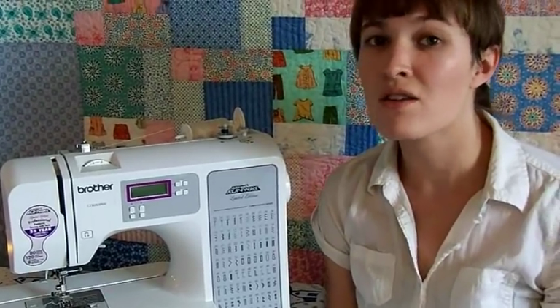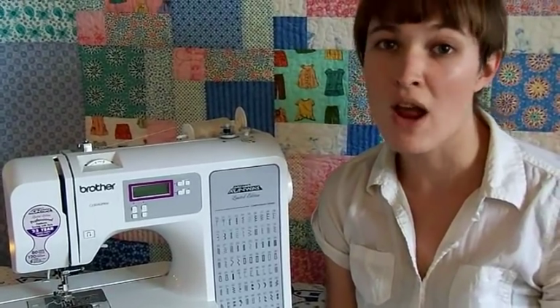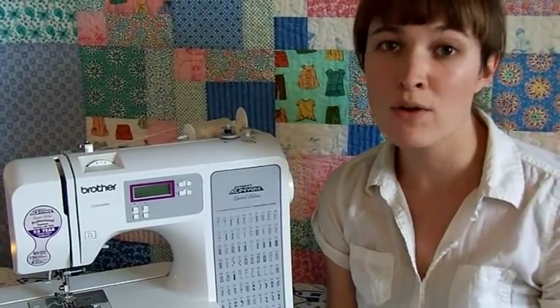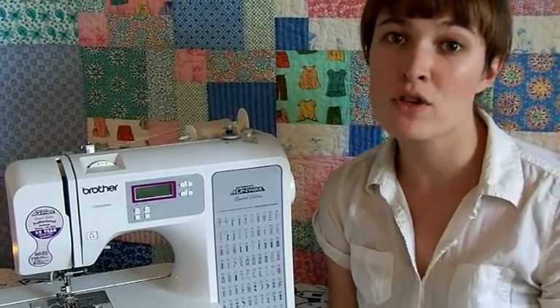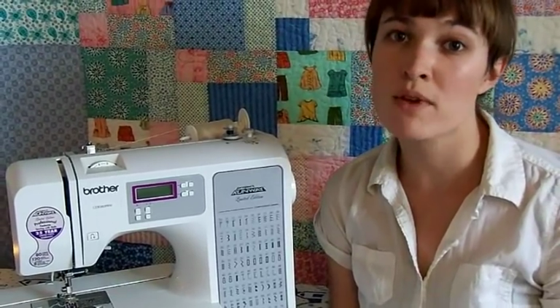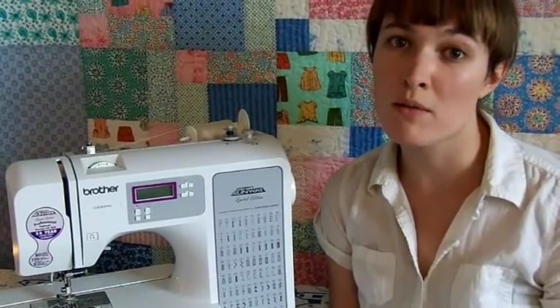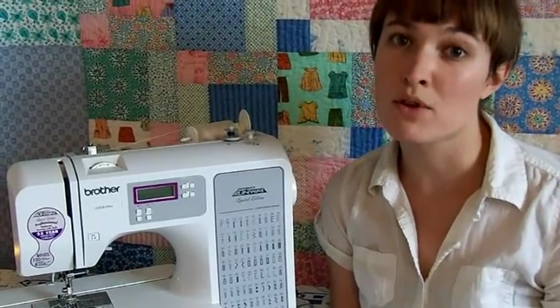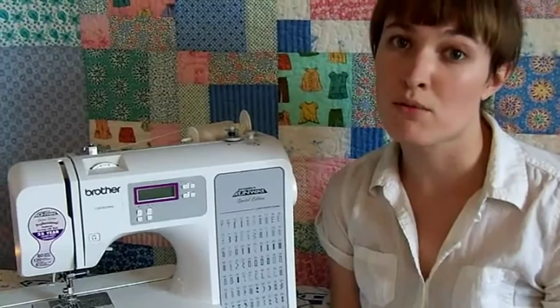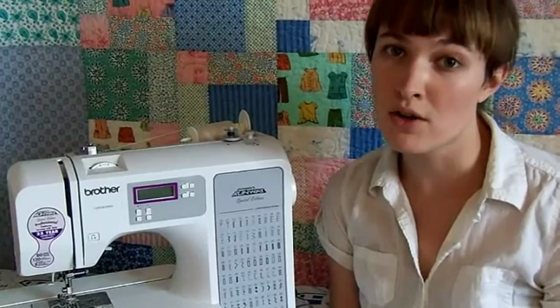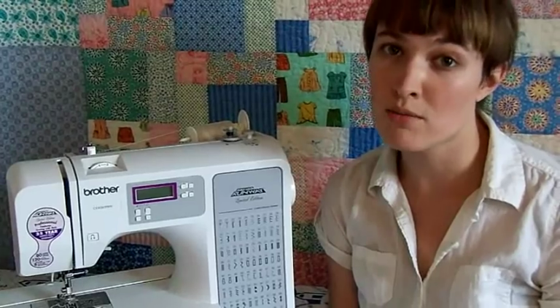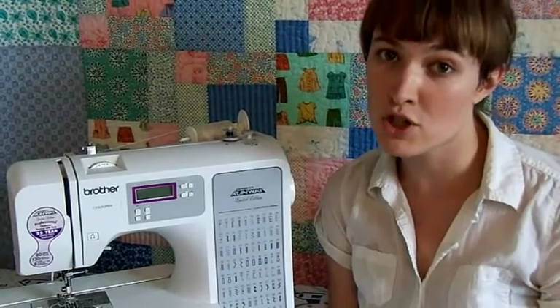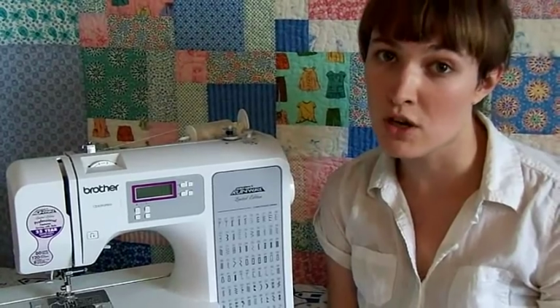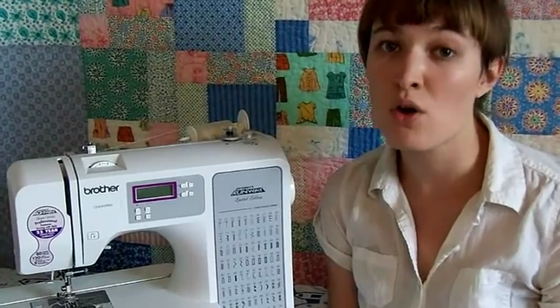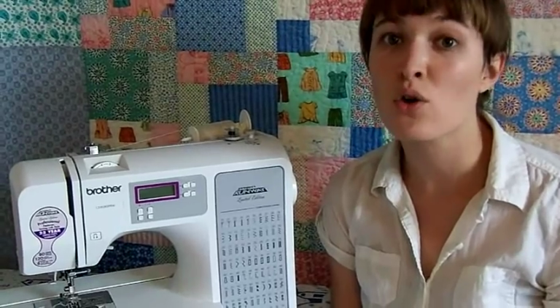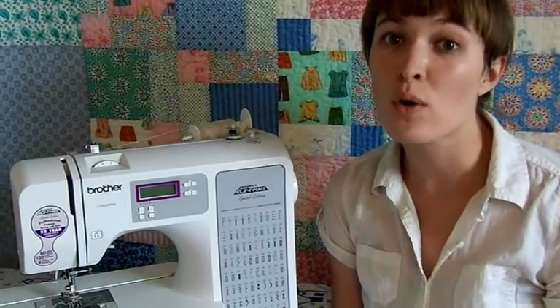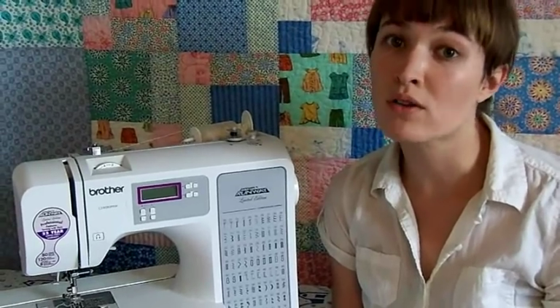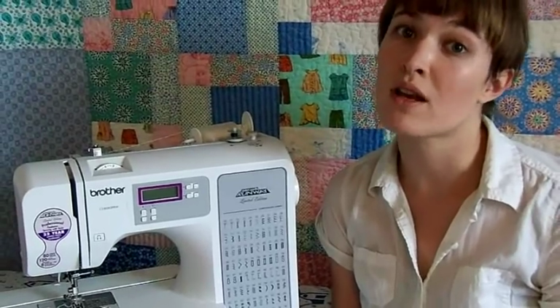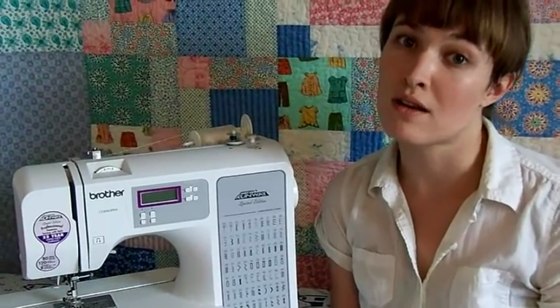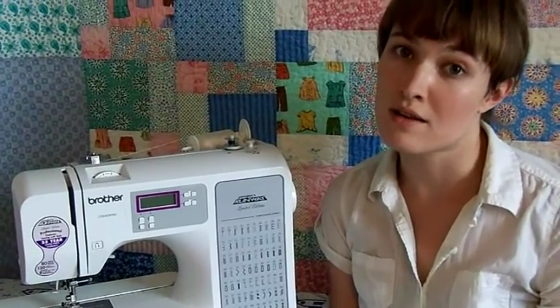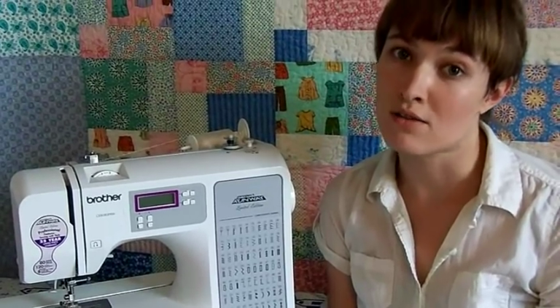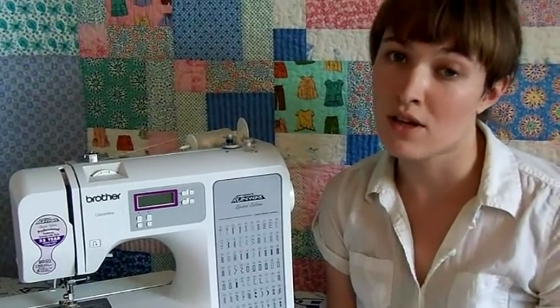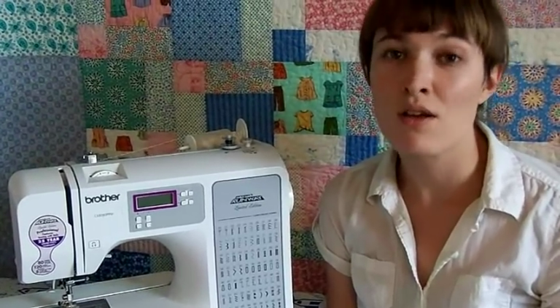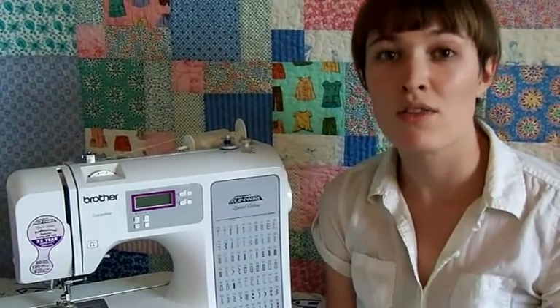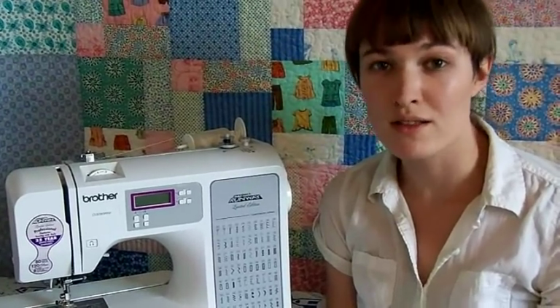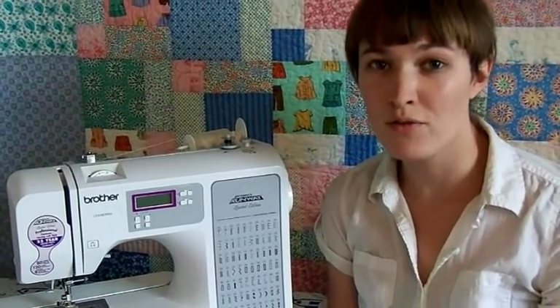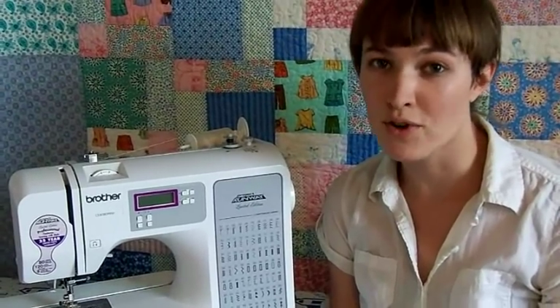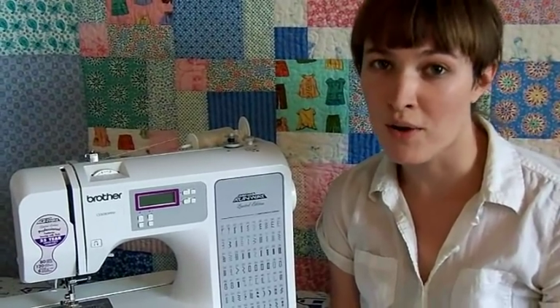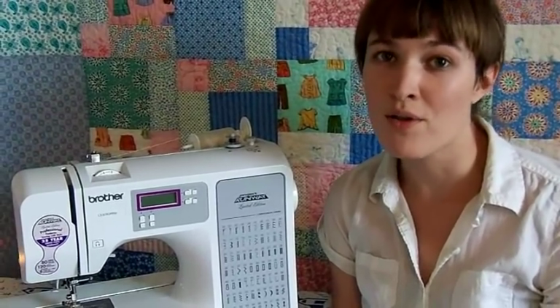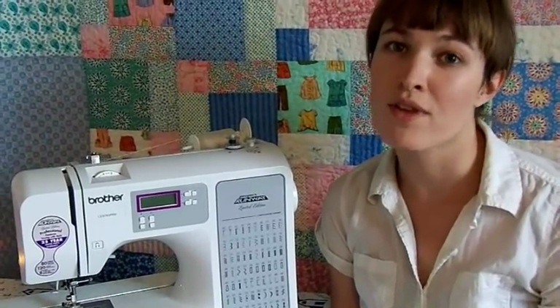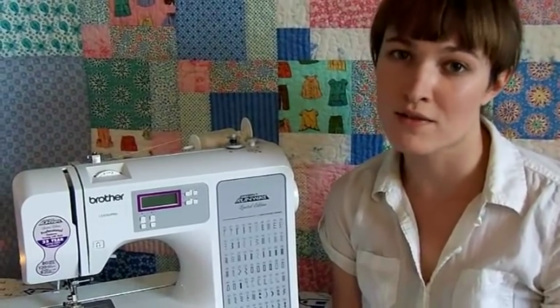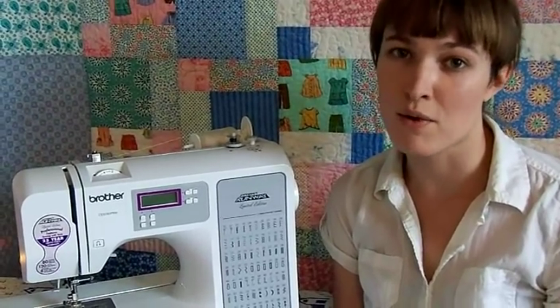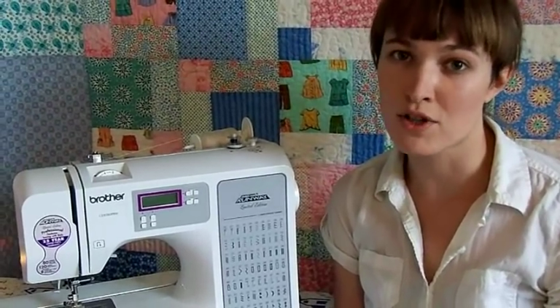Now you should be able to thread your machine quickly and easily. That's all for now. Thanks for watching.